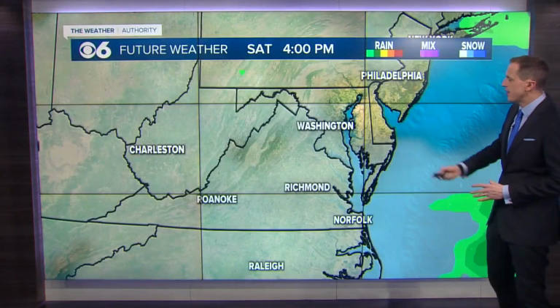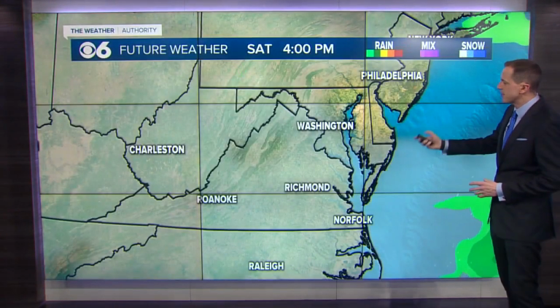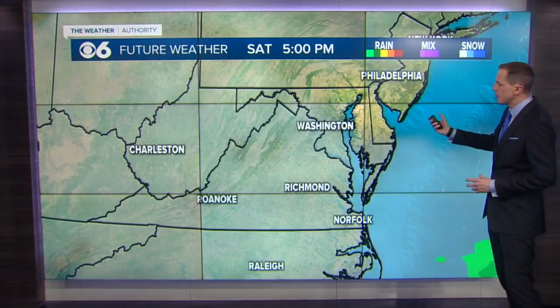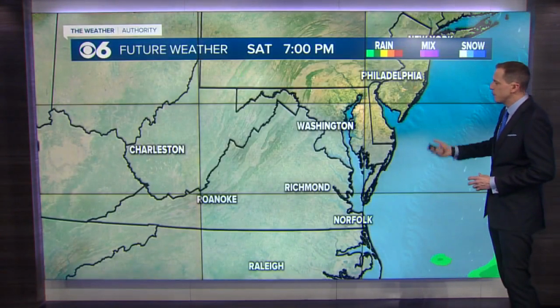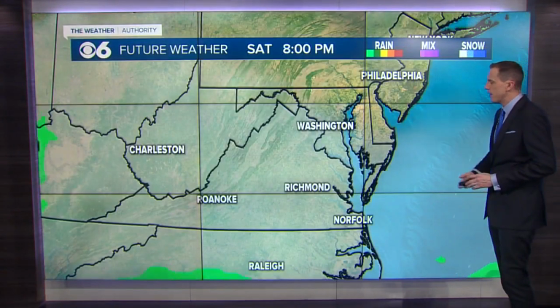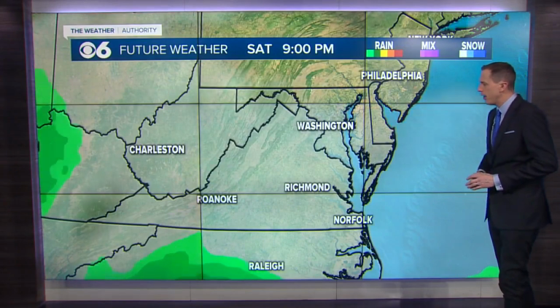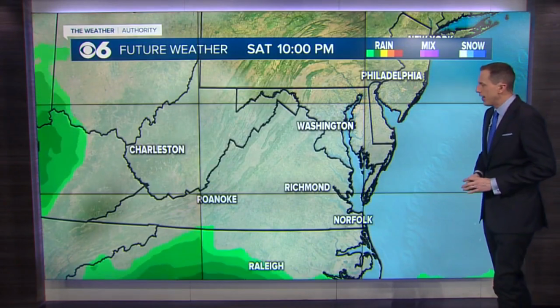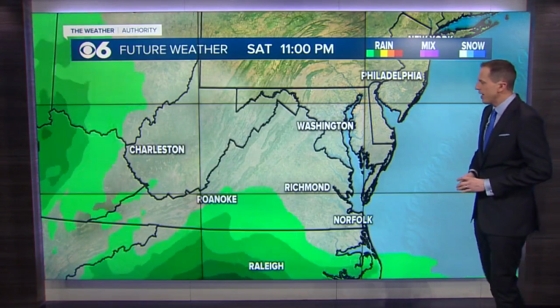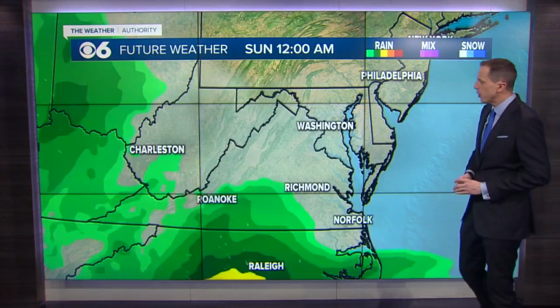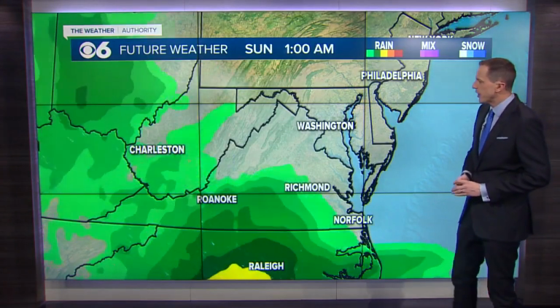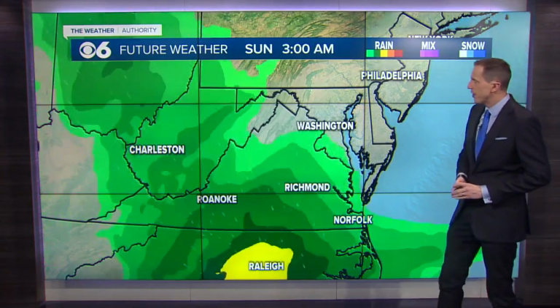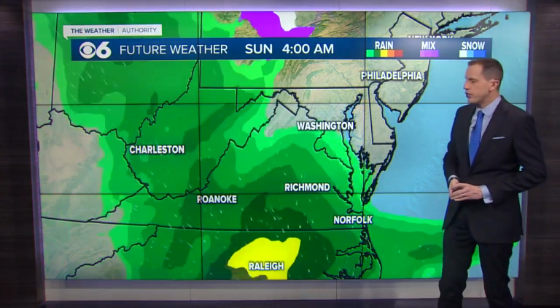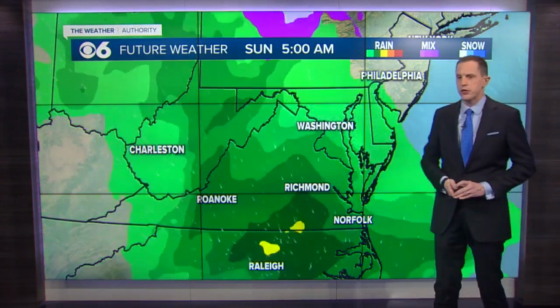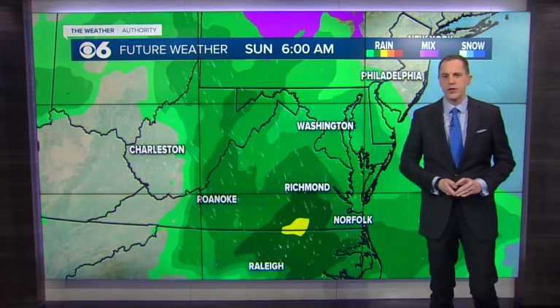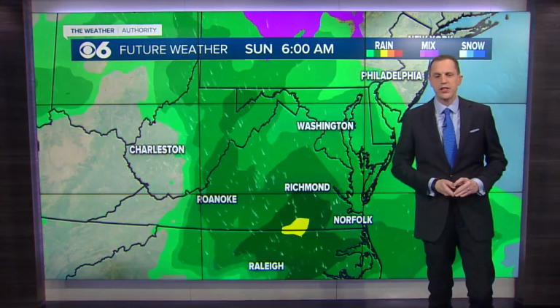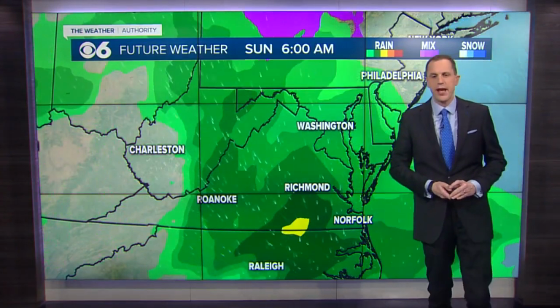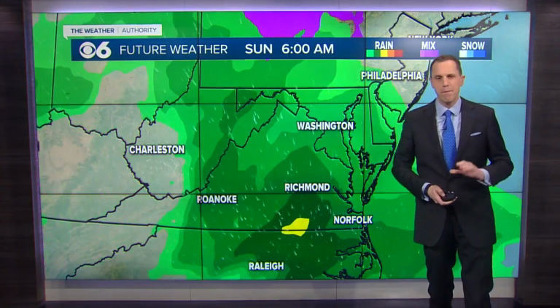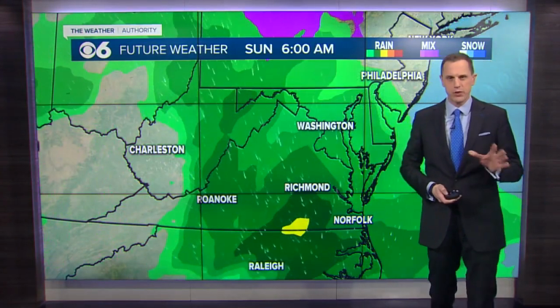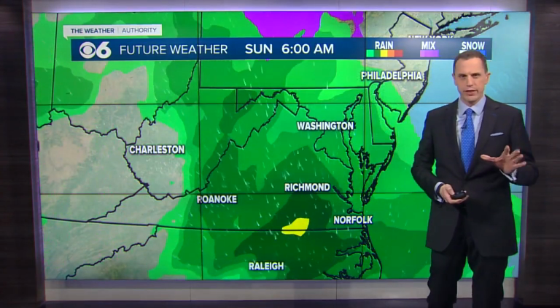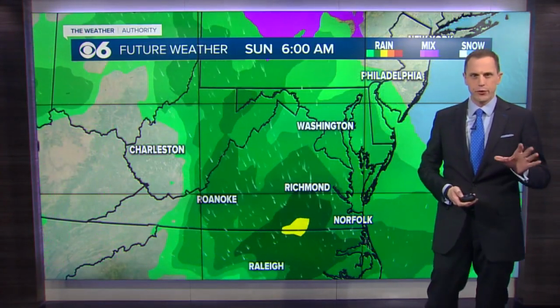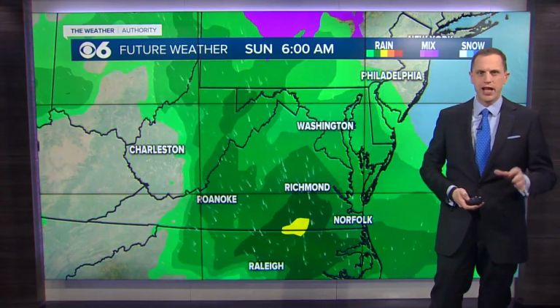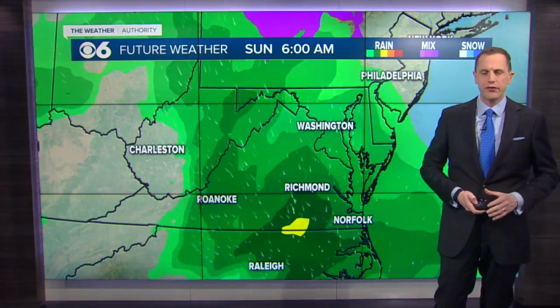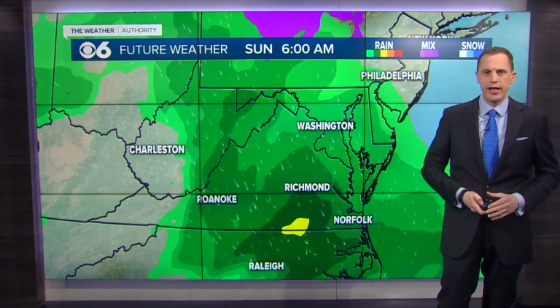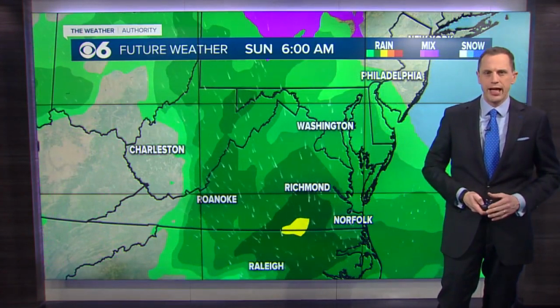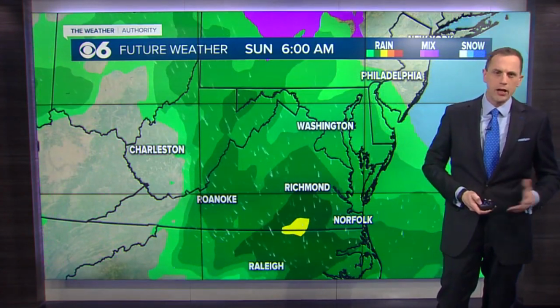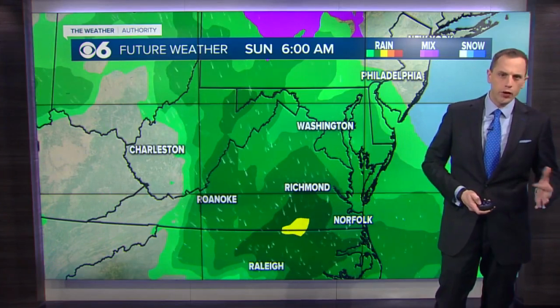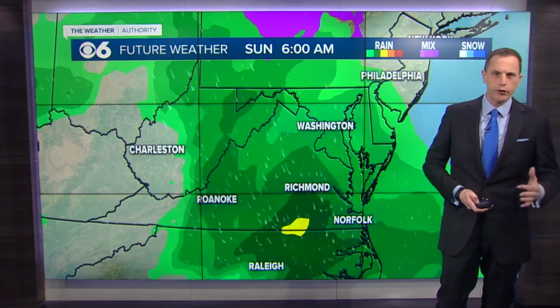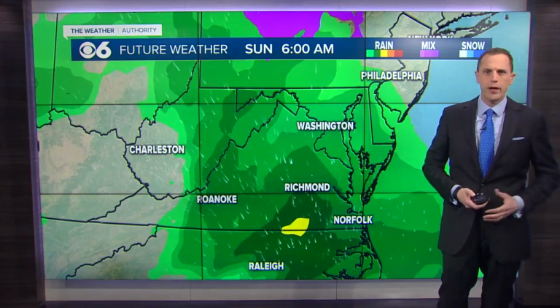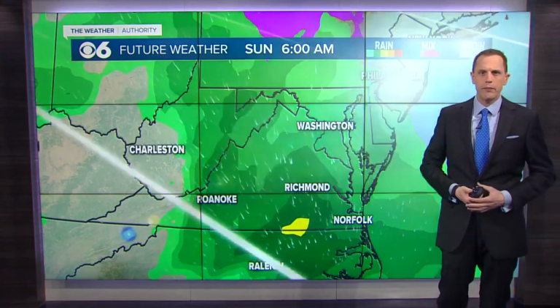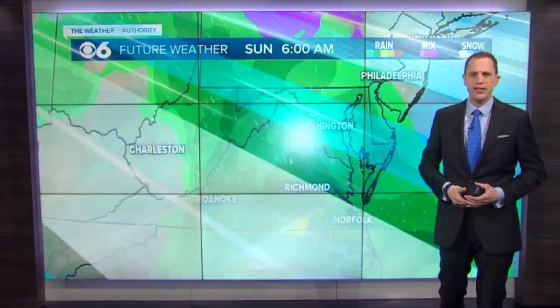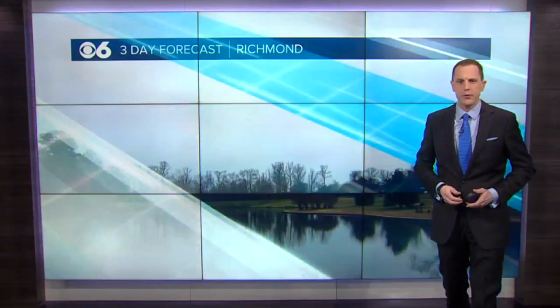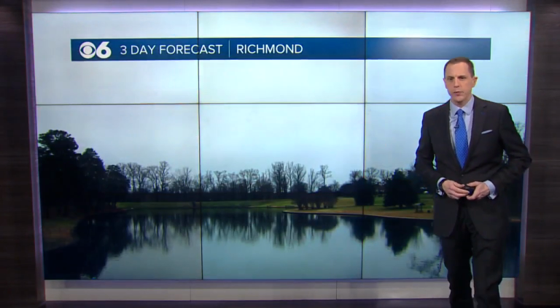That system moves on out. The next one will bring us another chance of rain on Sunday, mostly the first half of the day — morning through about midday or so.